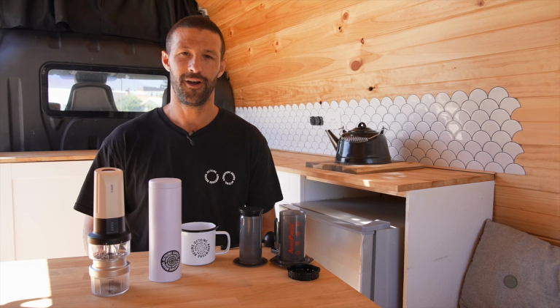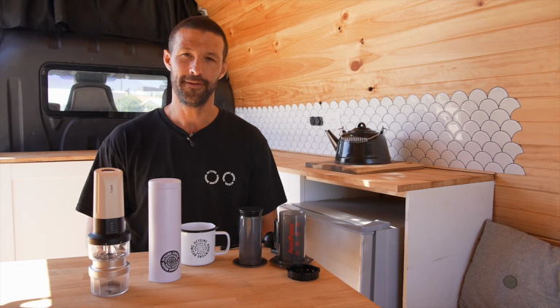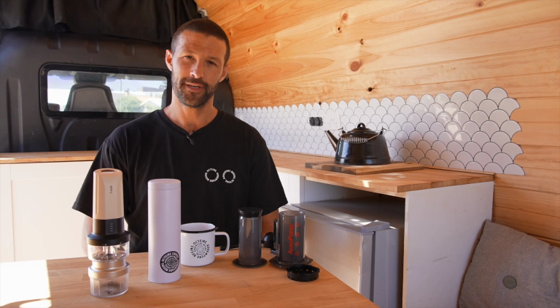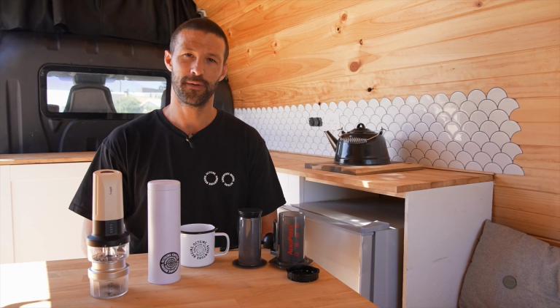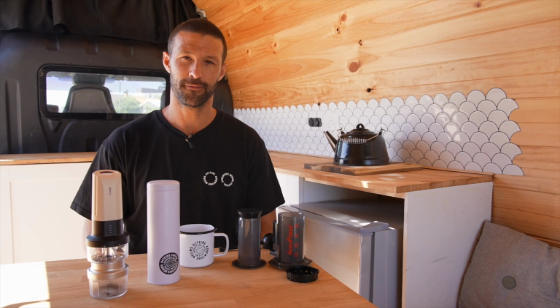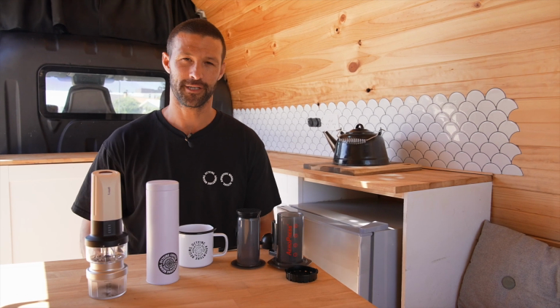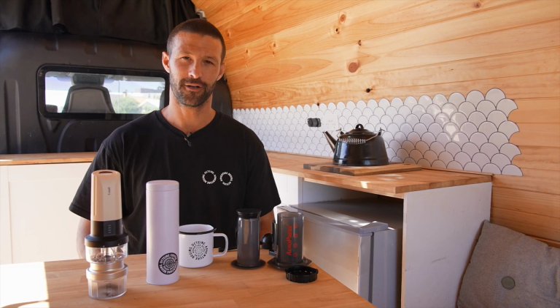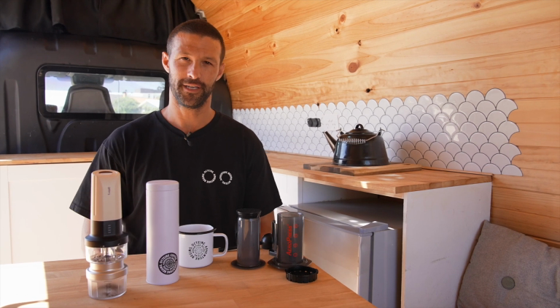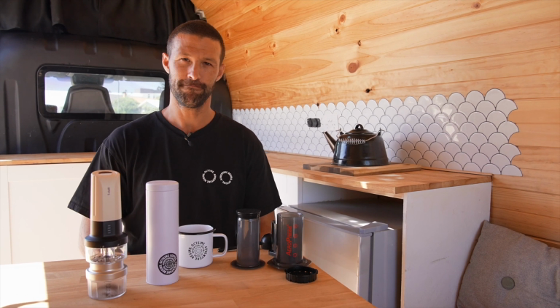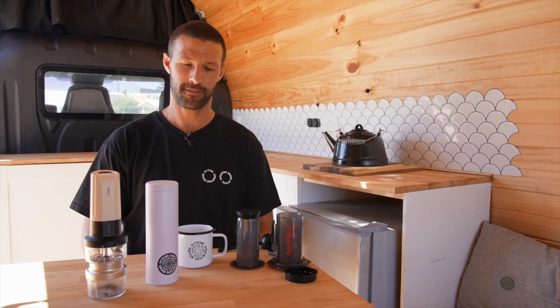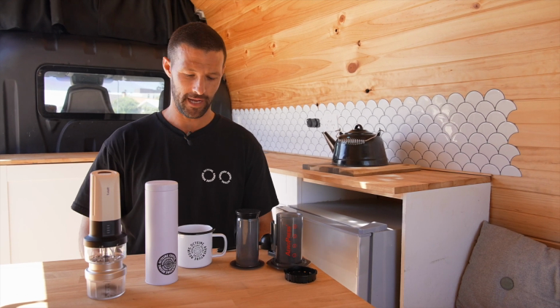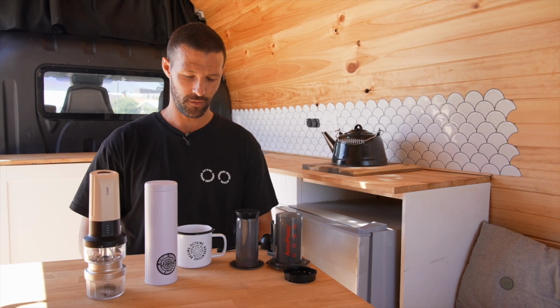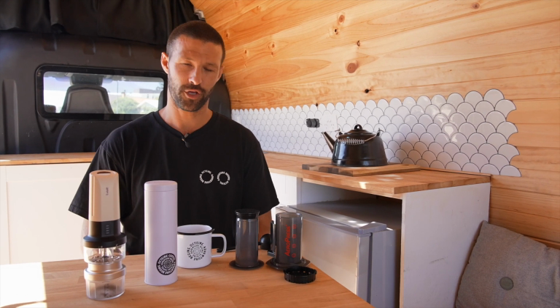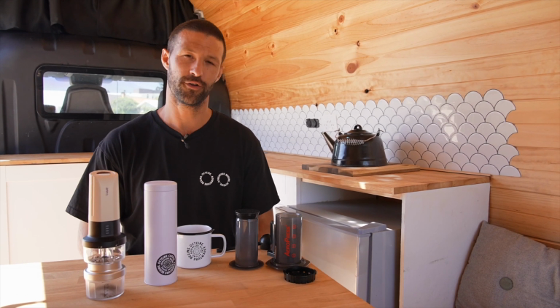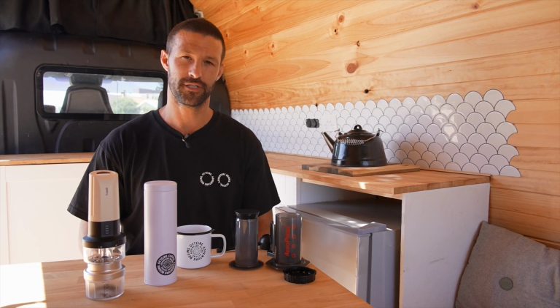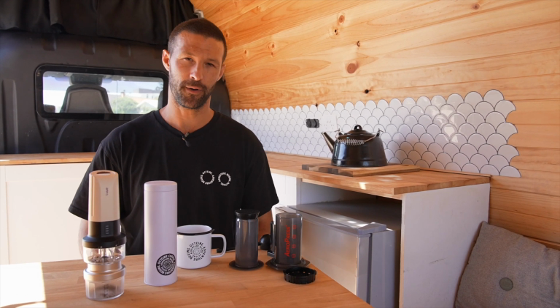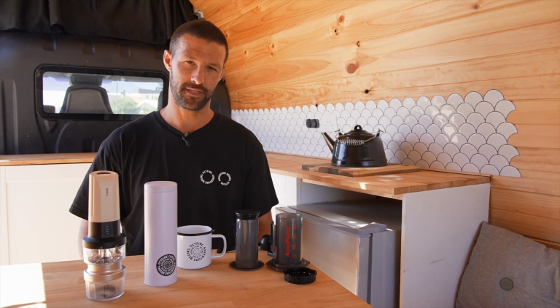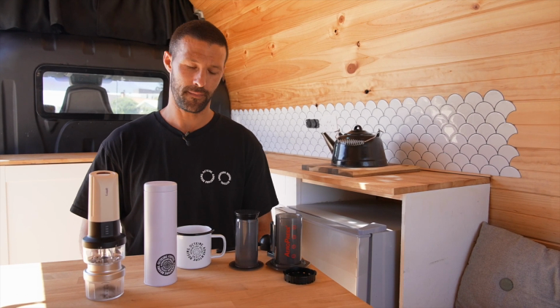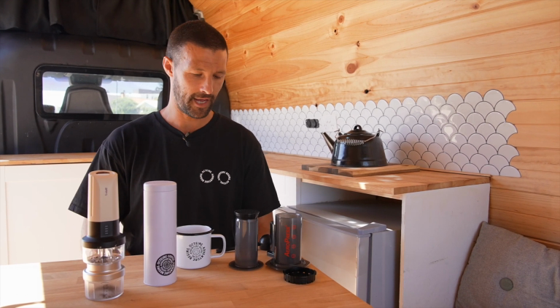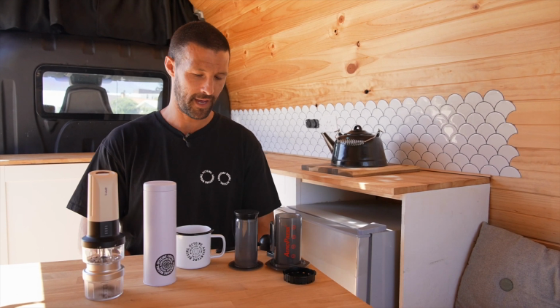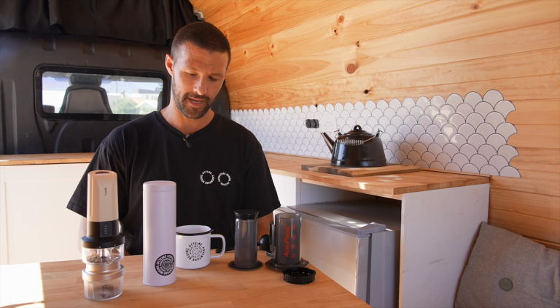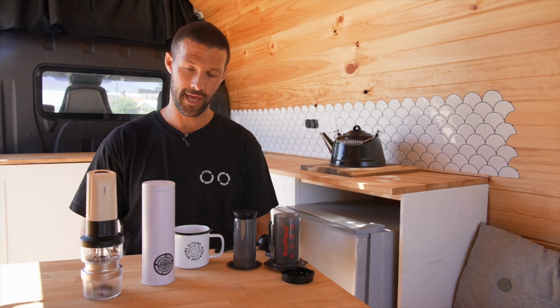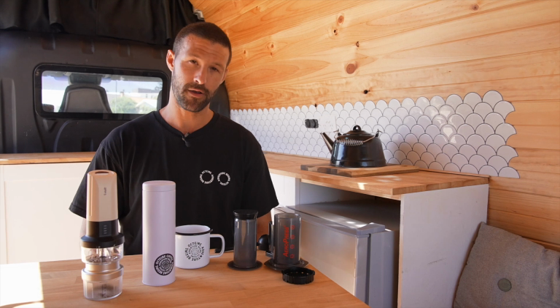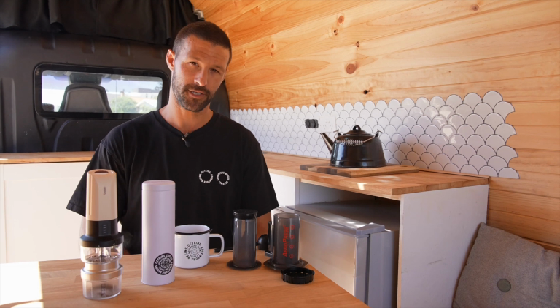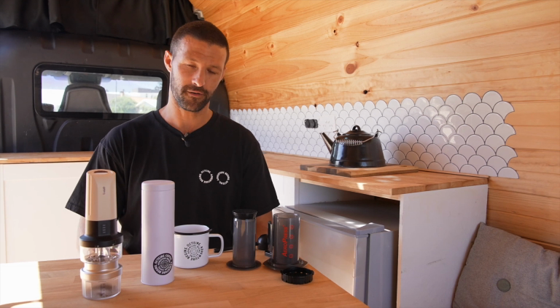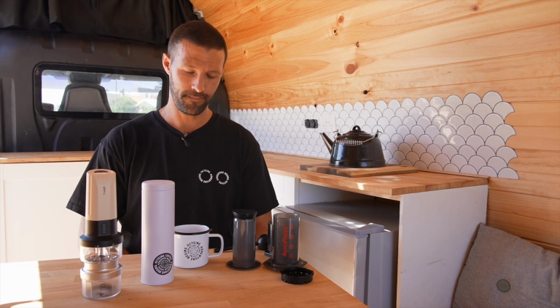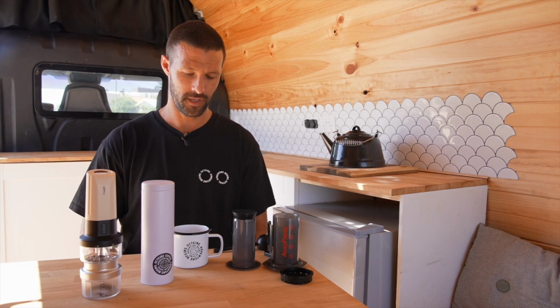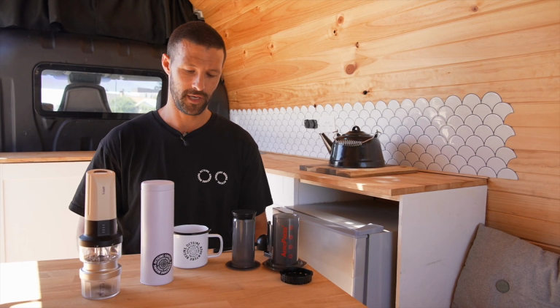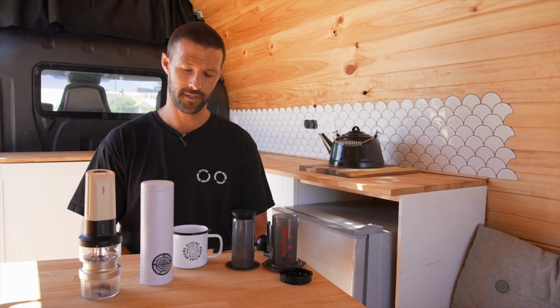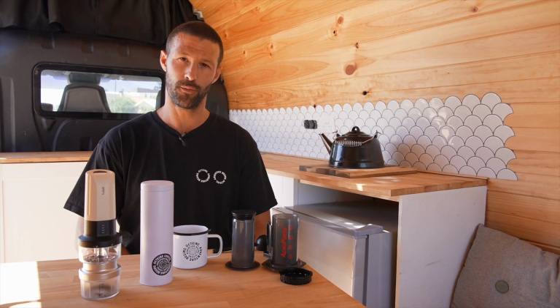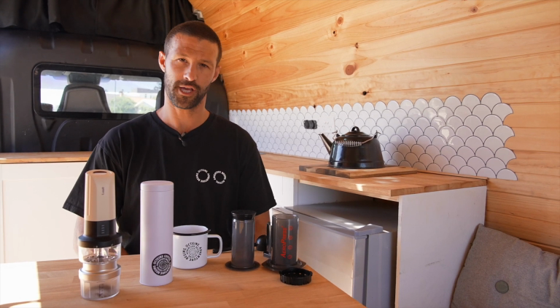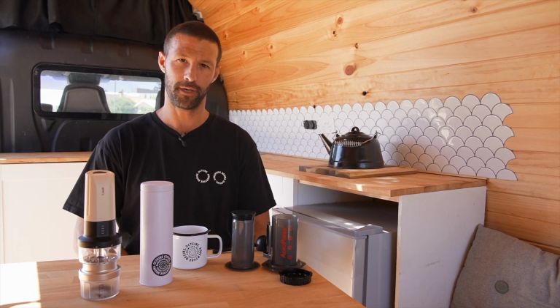Hi there, it's Pete from Octane Coffee here. Today I'm gonna walk you through step by step how to make an Aeropress coffee here in the Saltbush Camper.